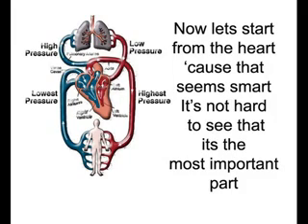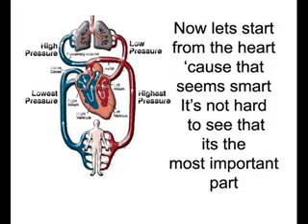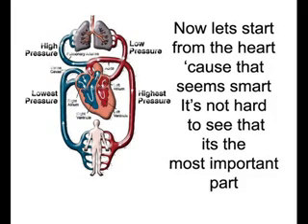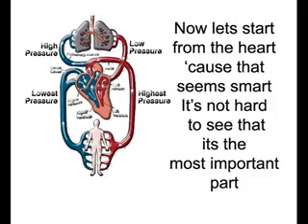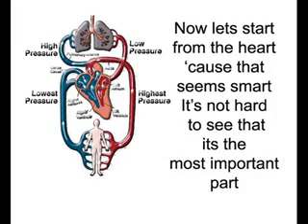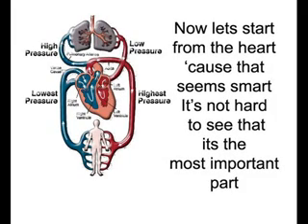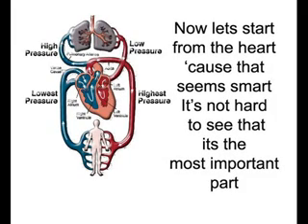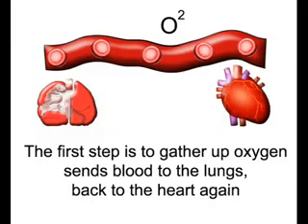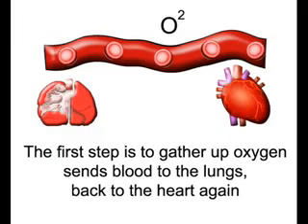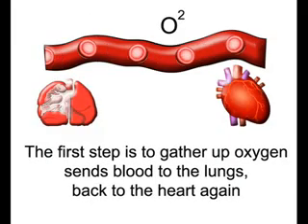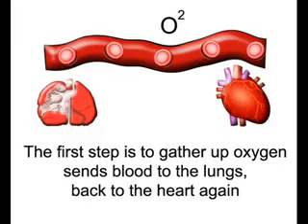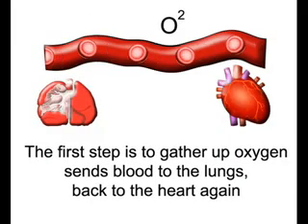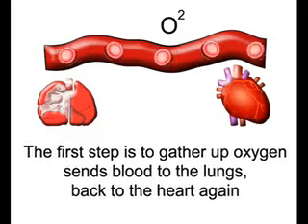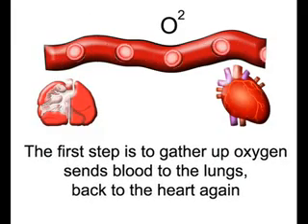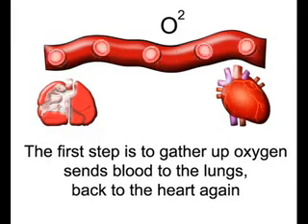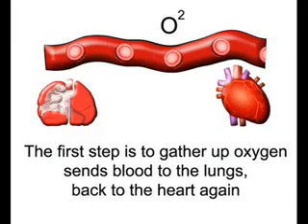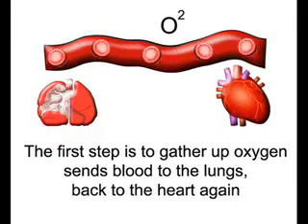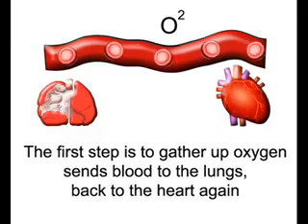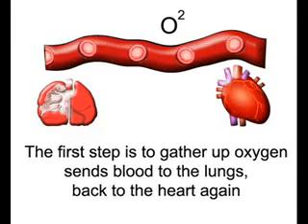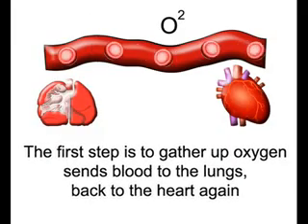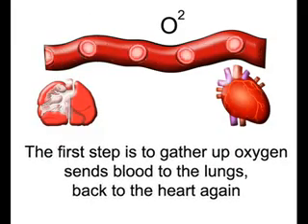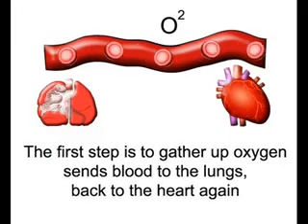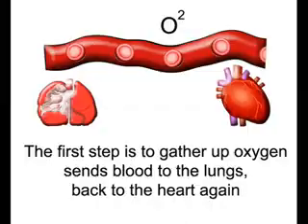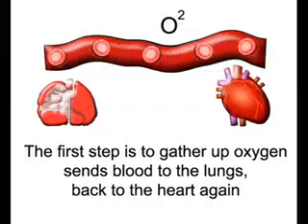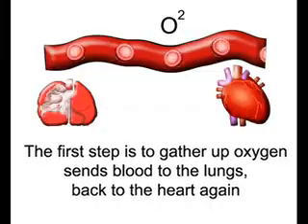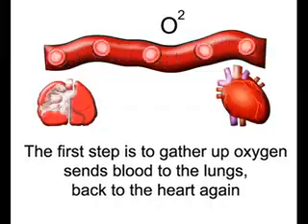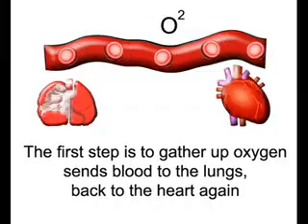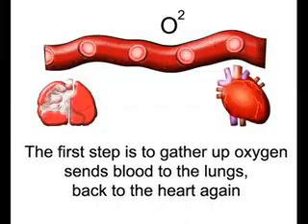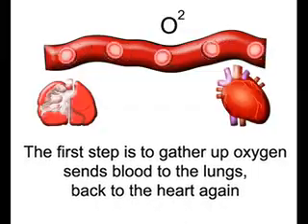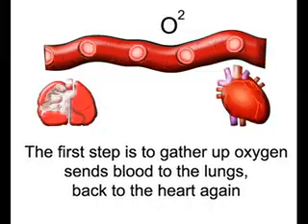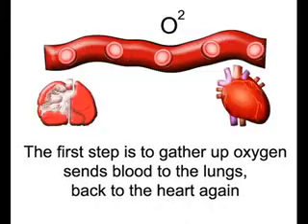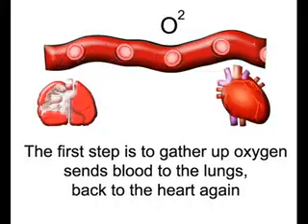That is the most important part. The first step is to gather up oxygen. Sends blood to the lungs, back to the heart again.